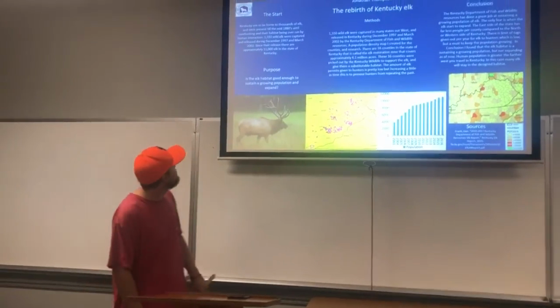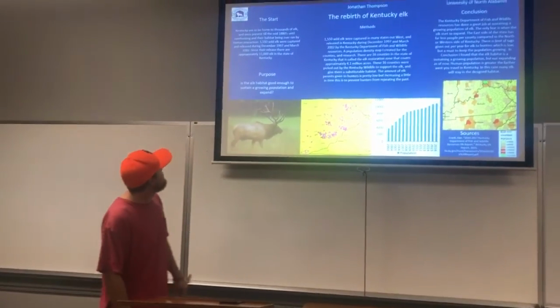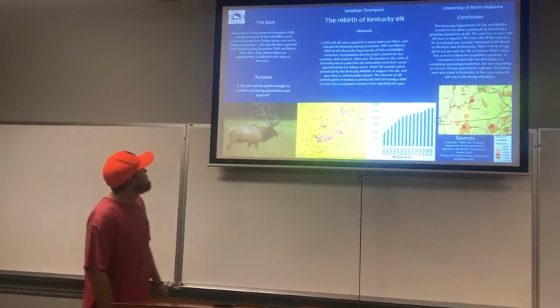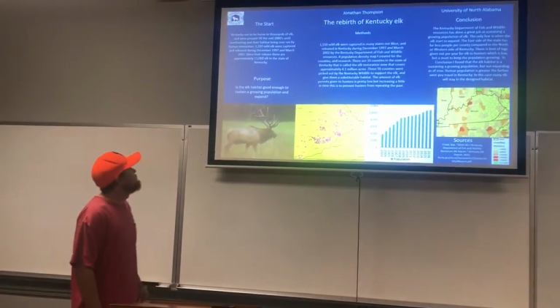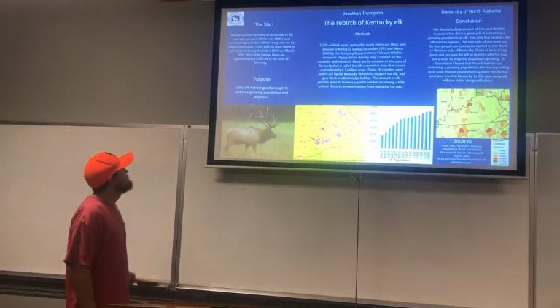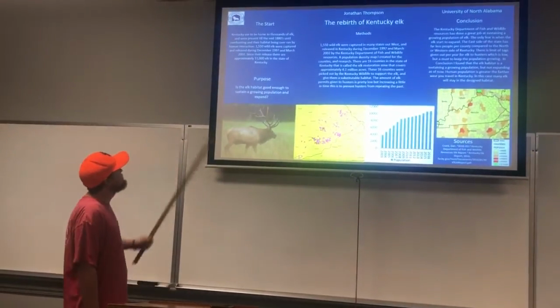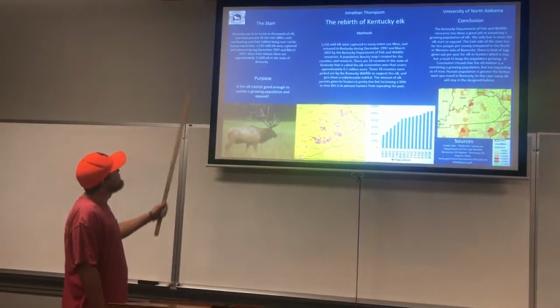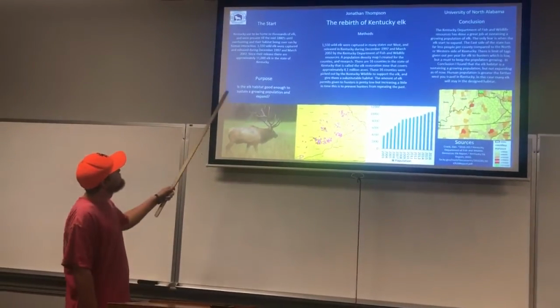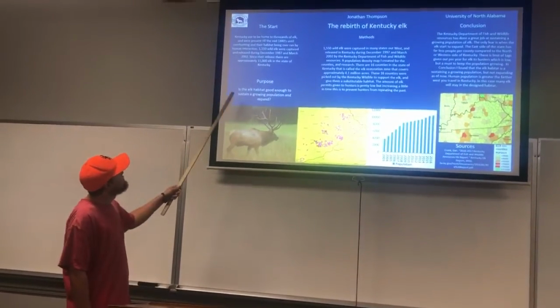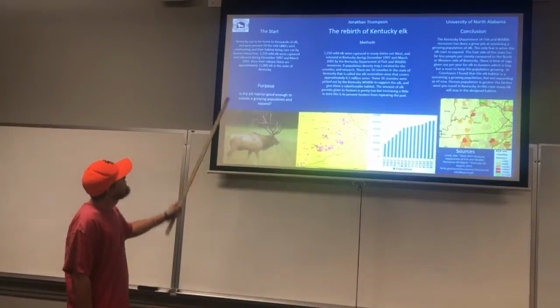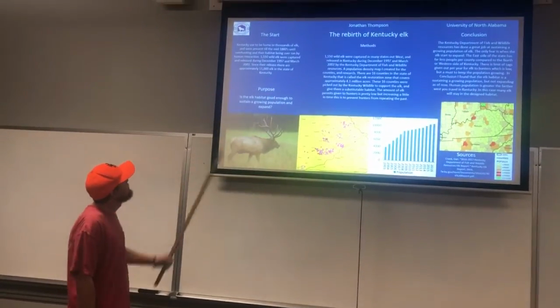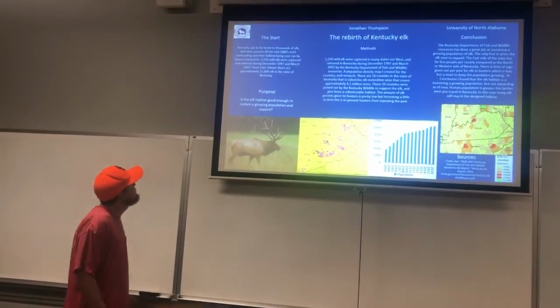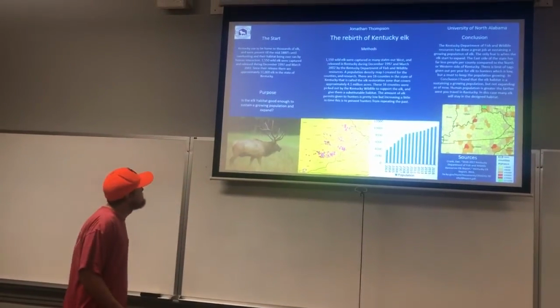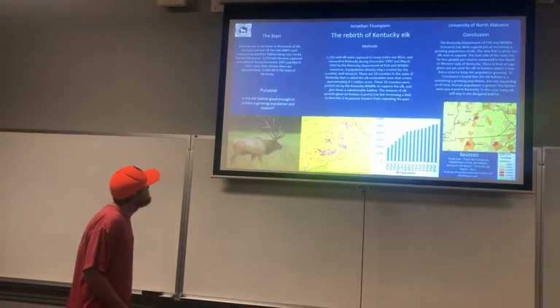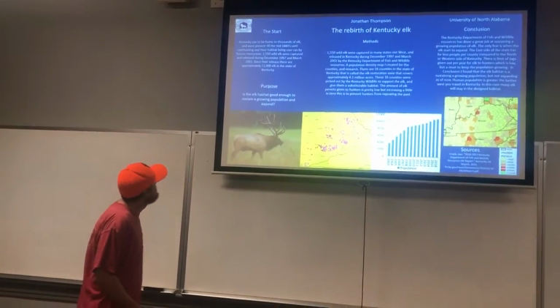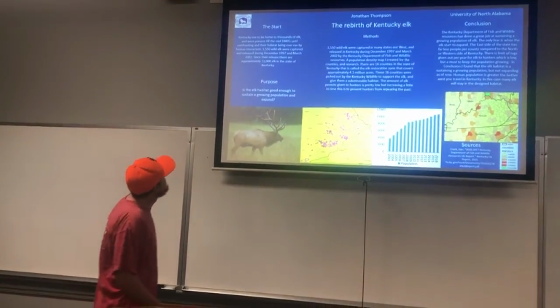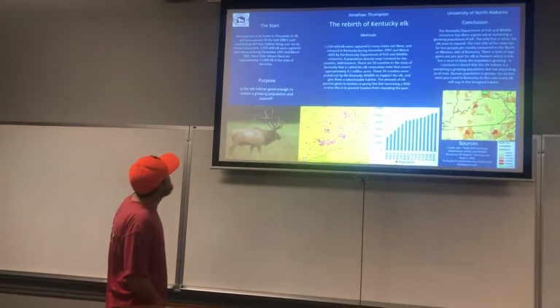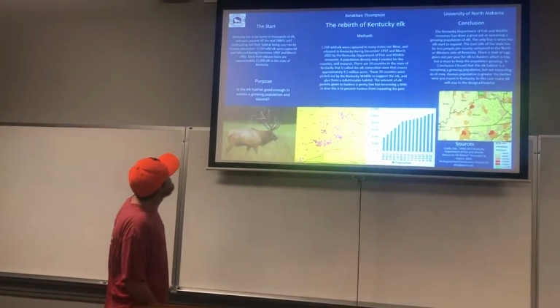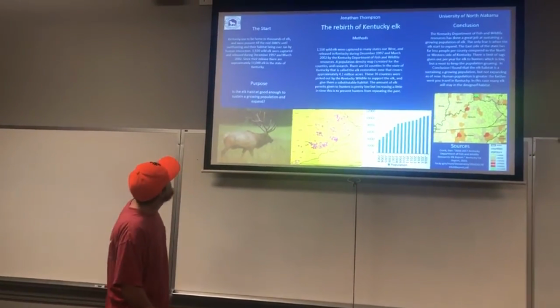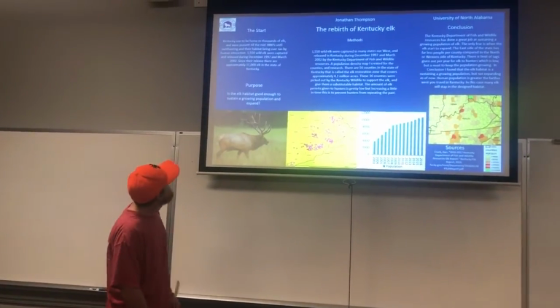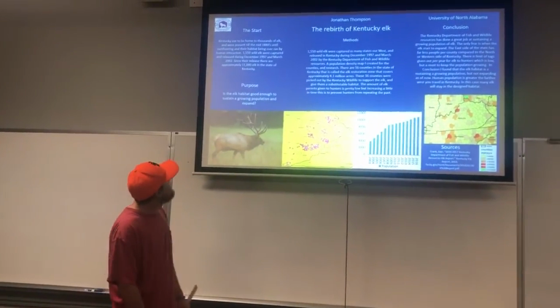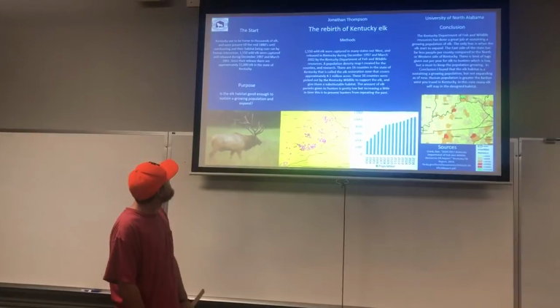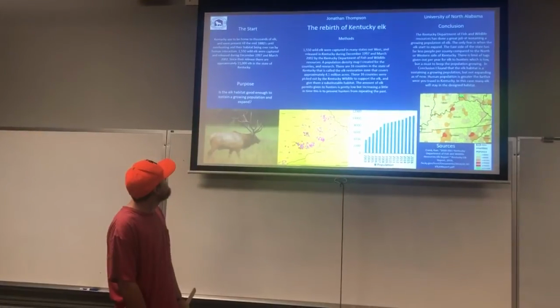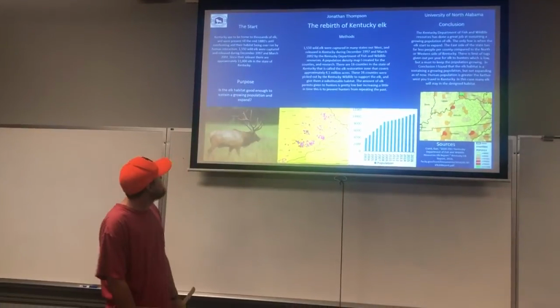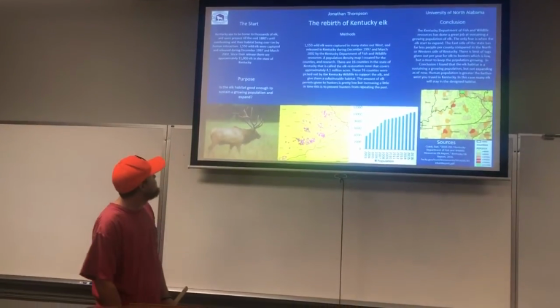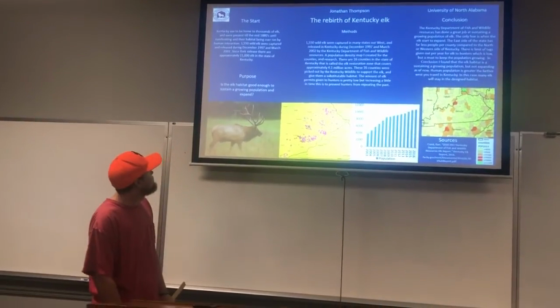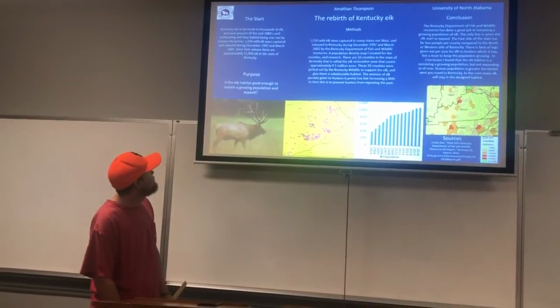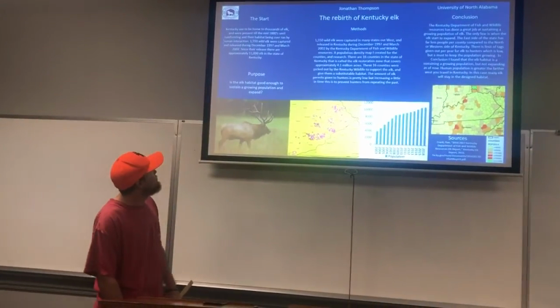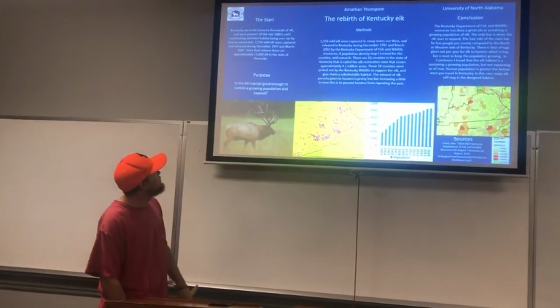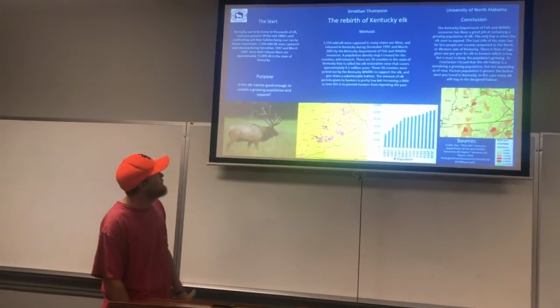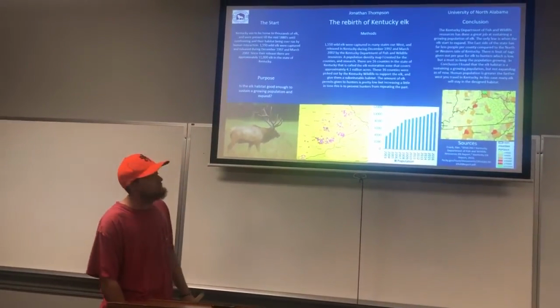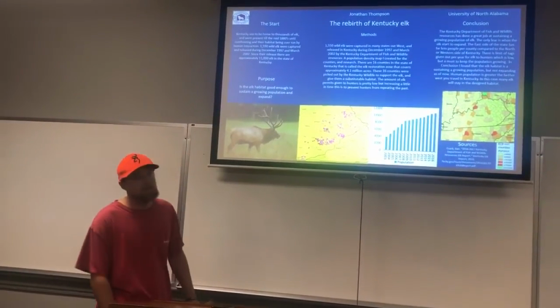The purpose of my project is to determine whether the elk habitat is good enough to sustain a growing population and expand.